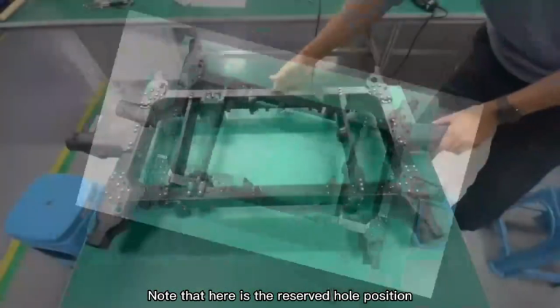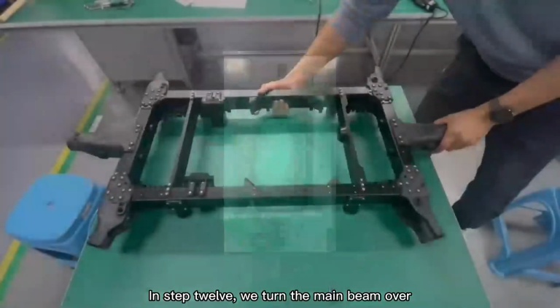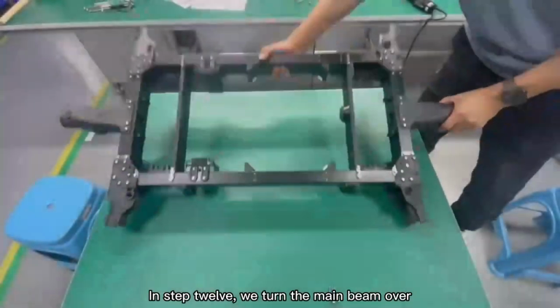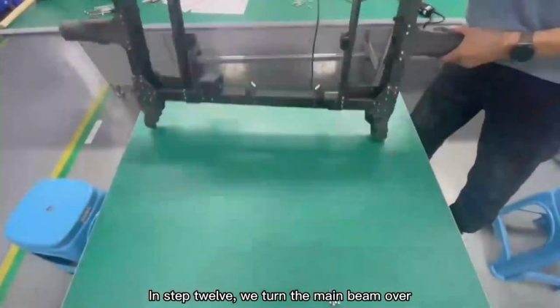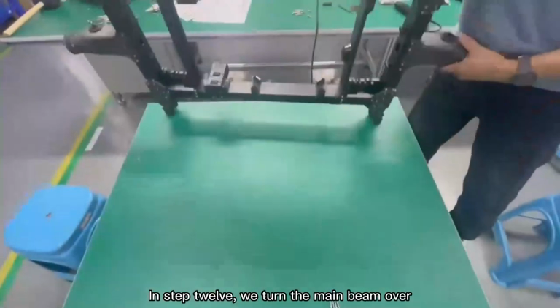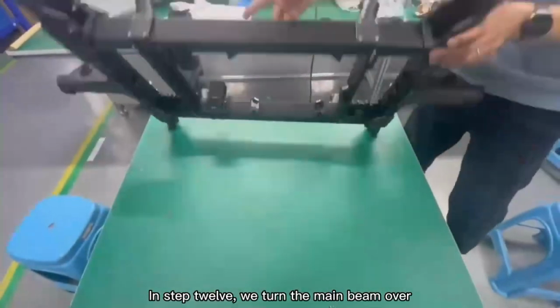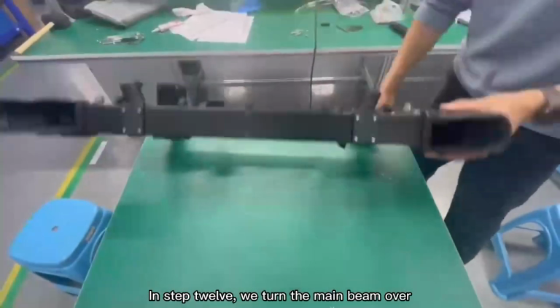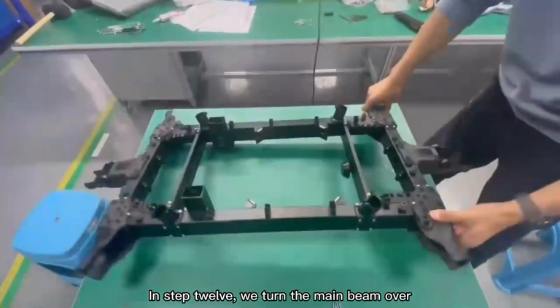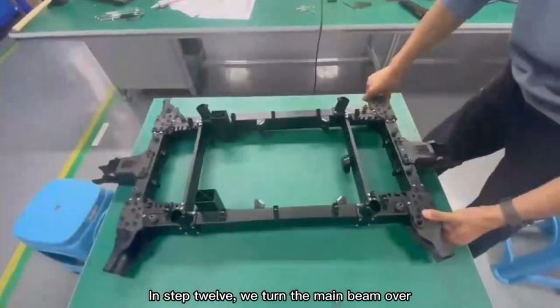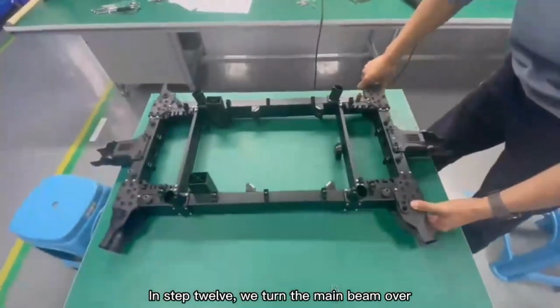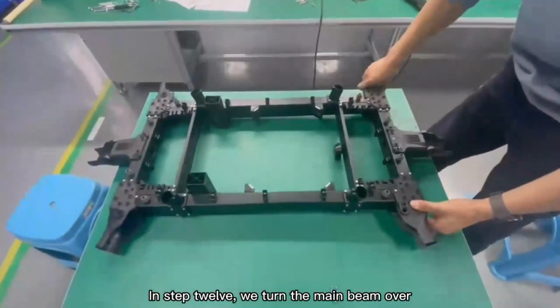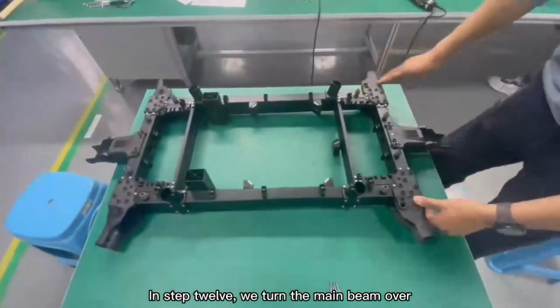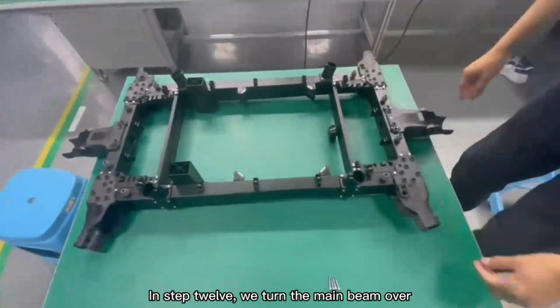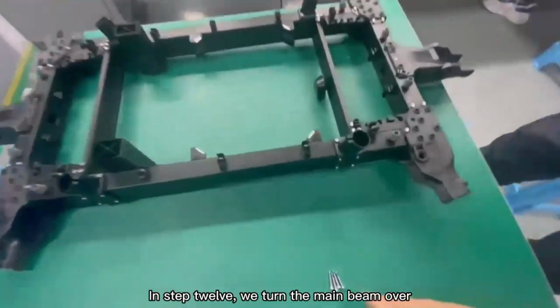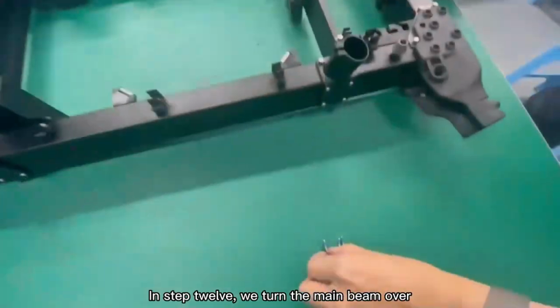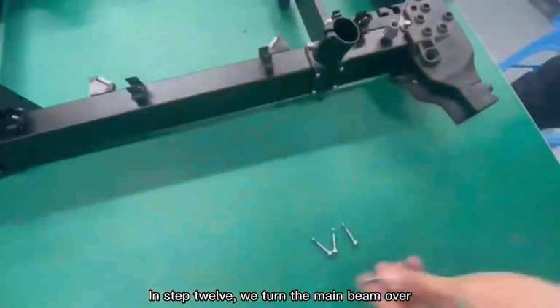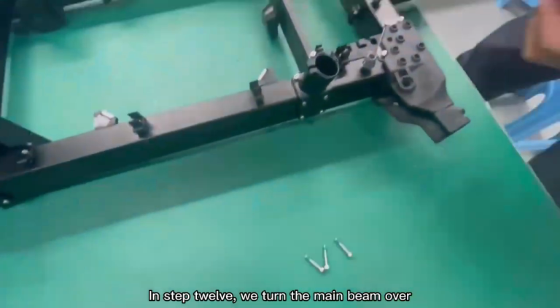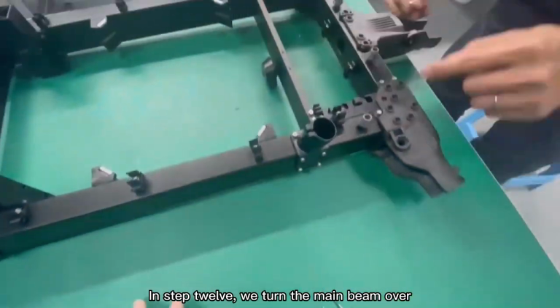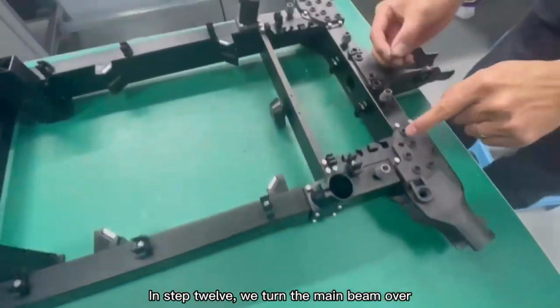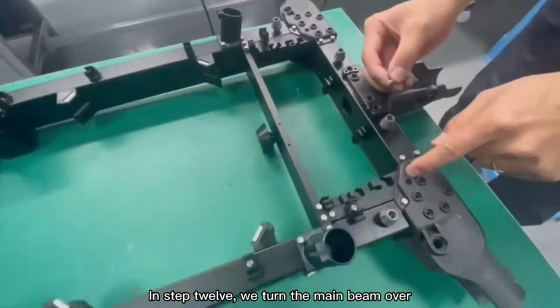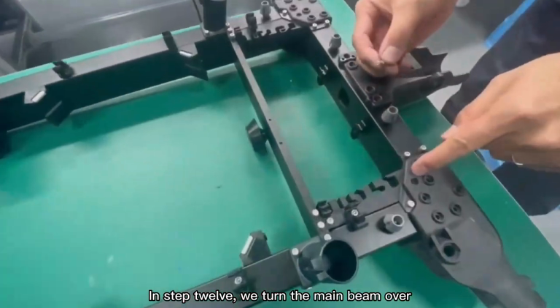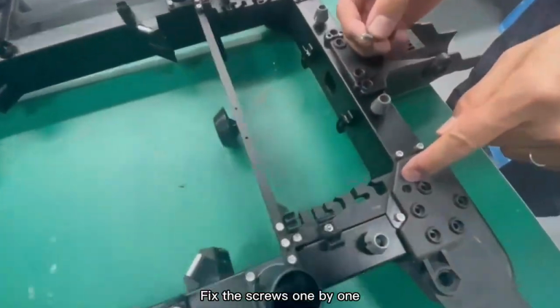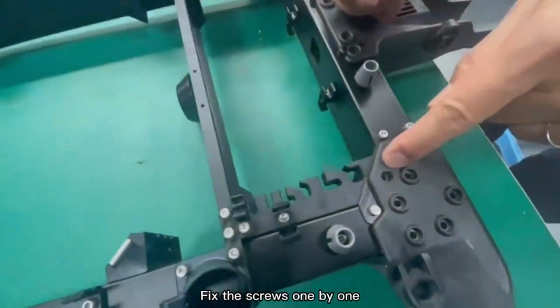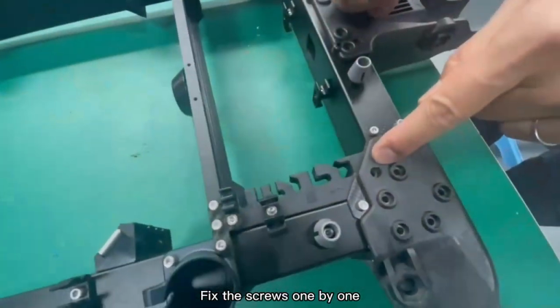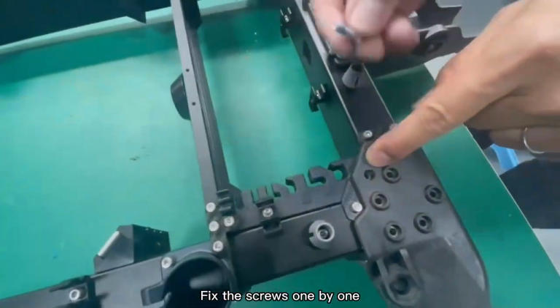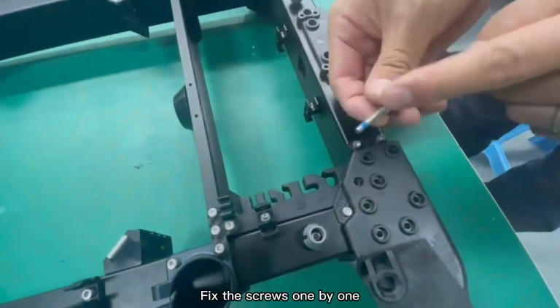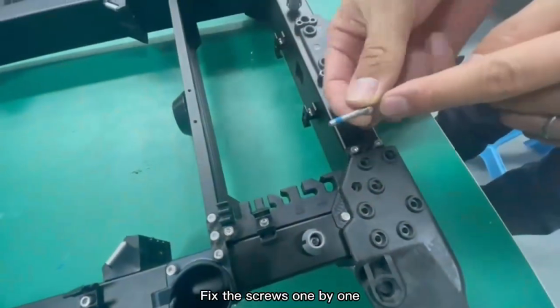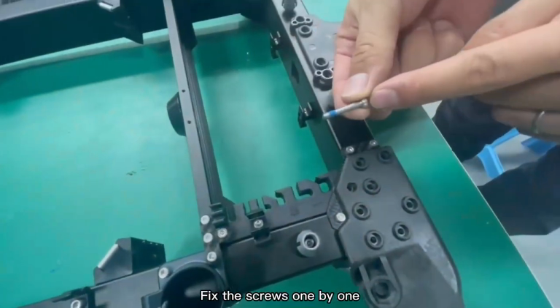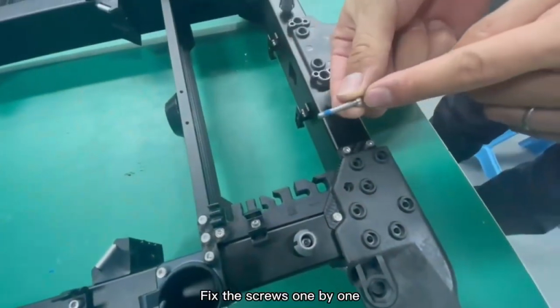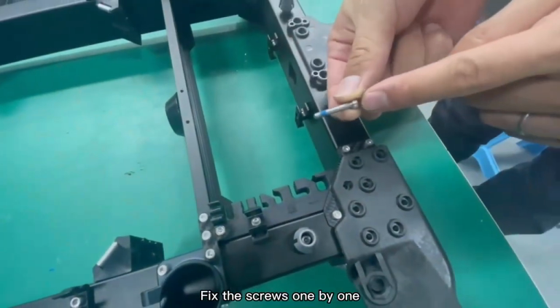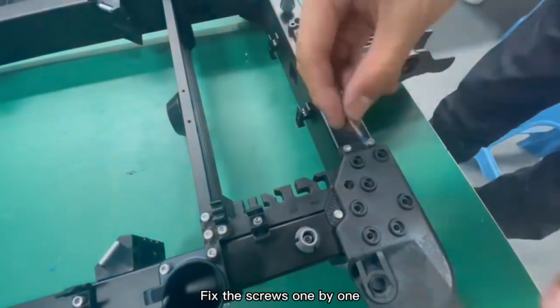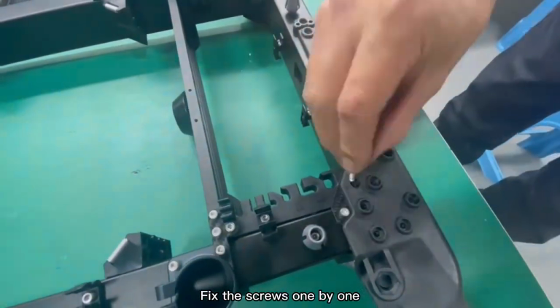Step 12: Turn the main beam over and fix the screws one by one.